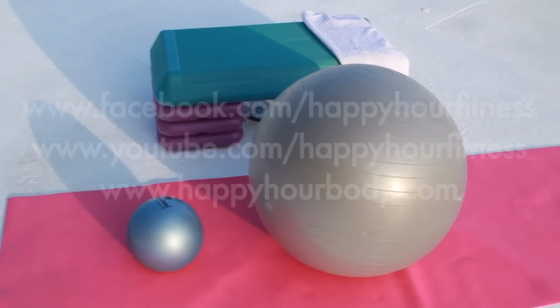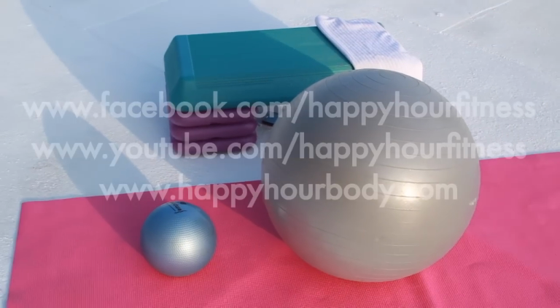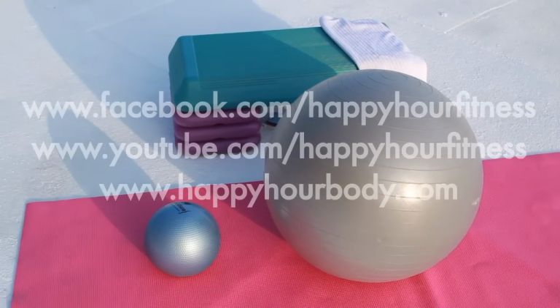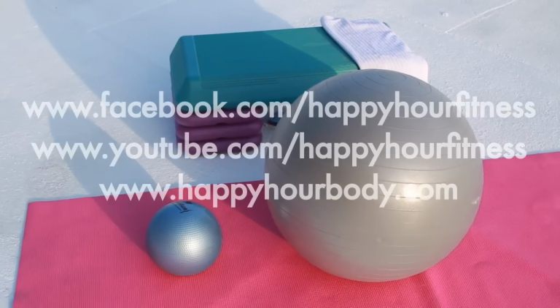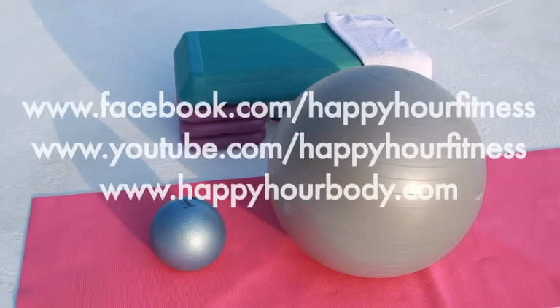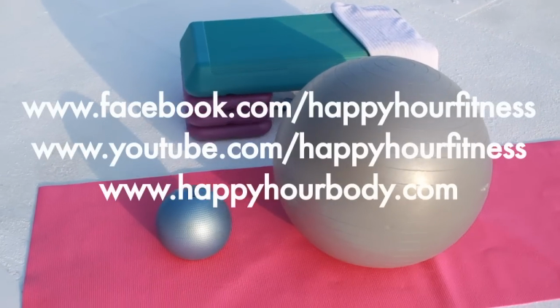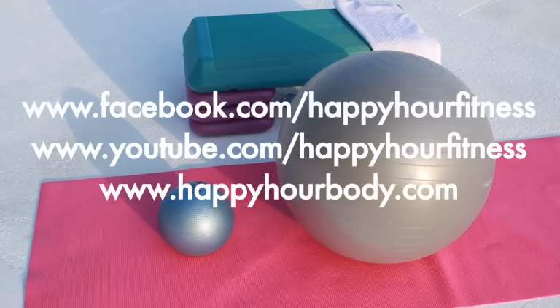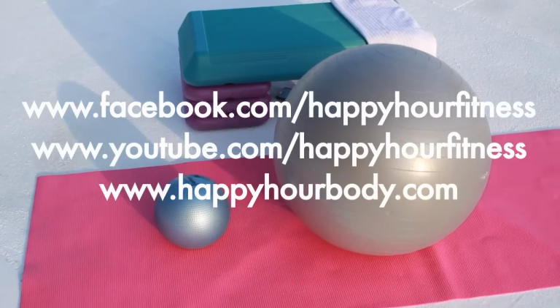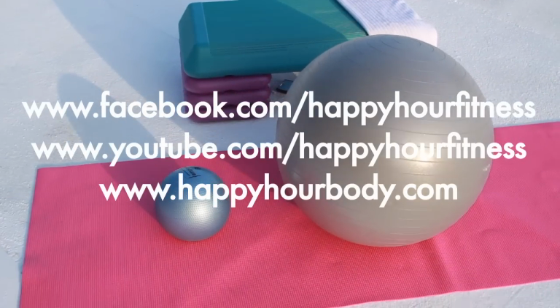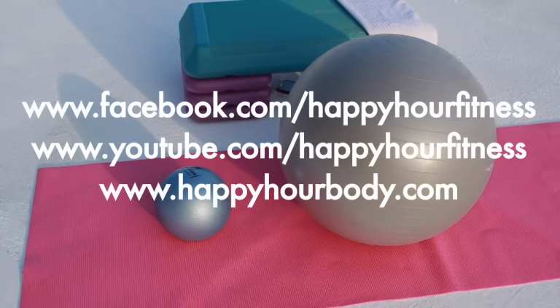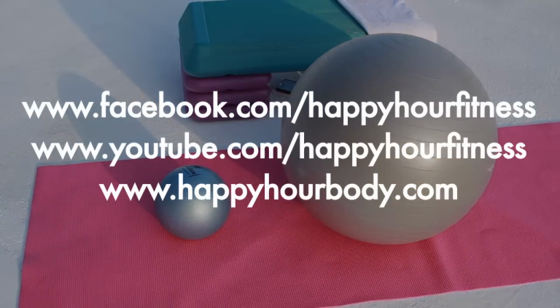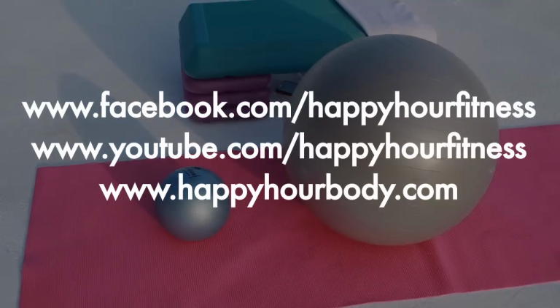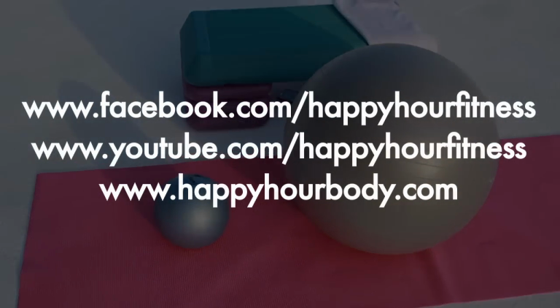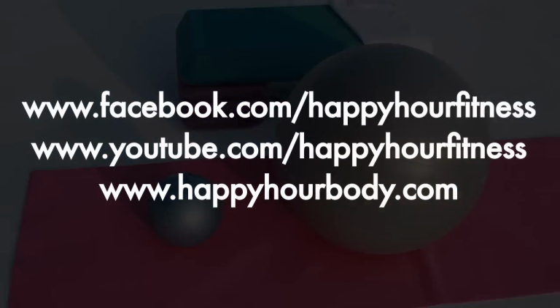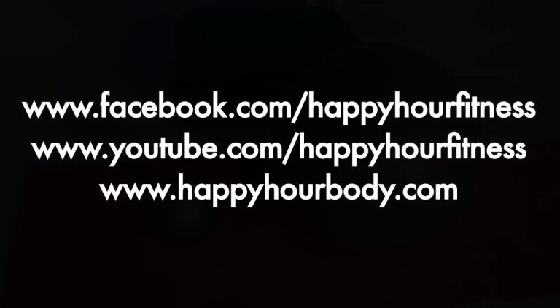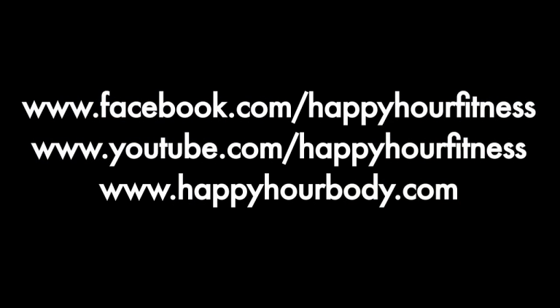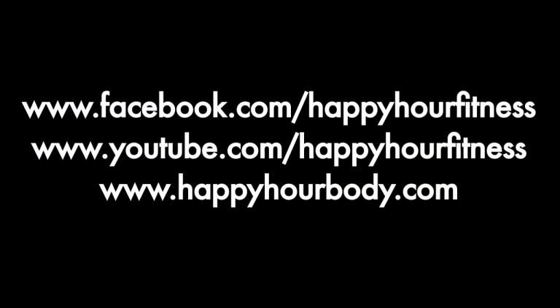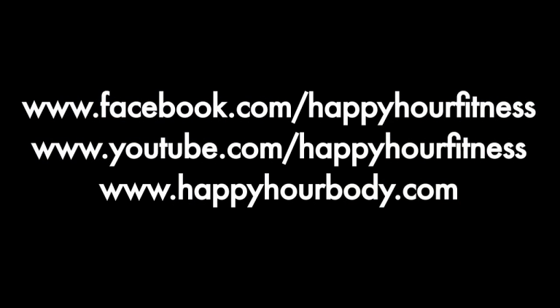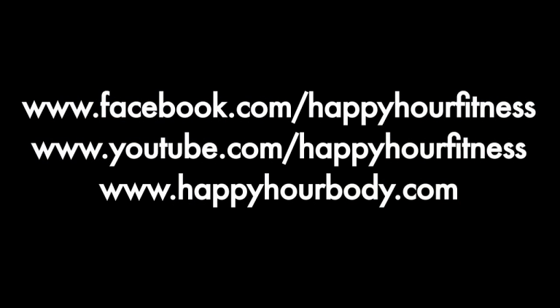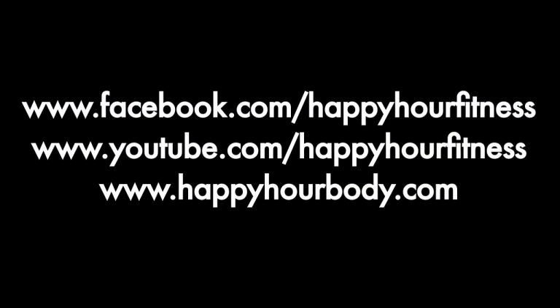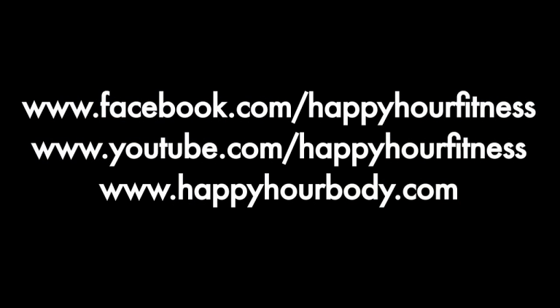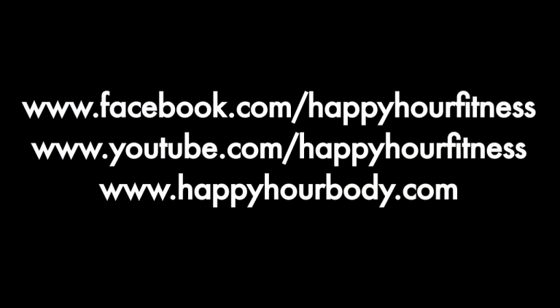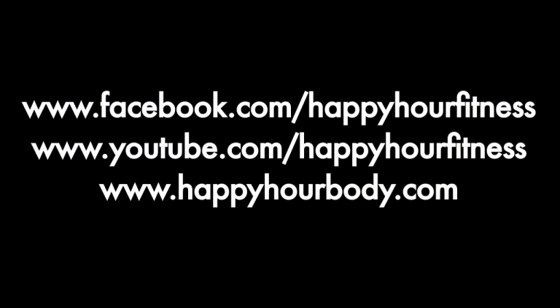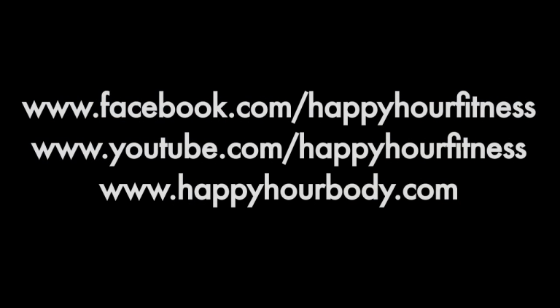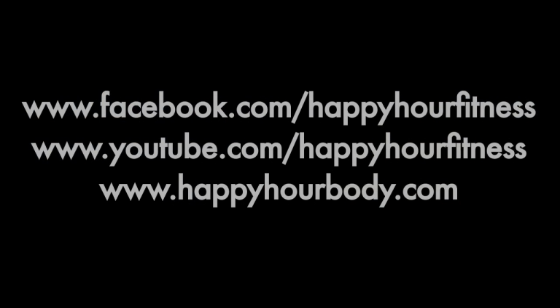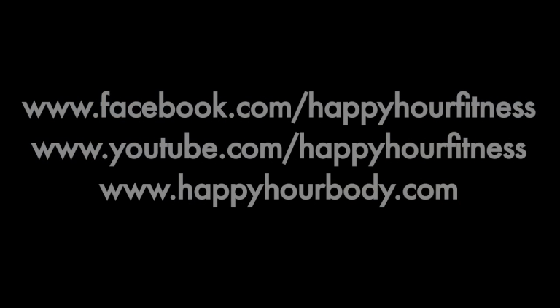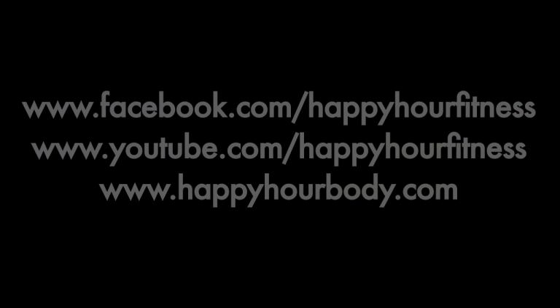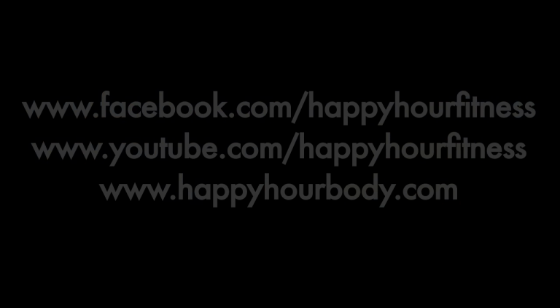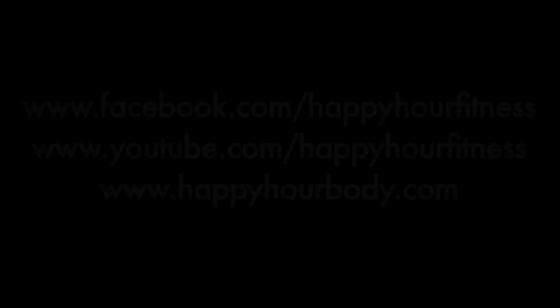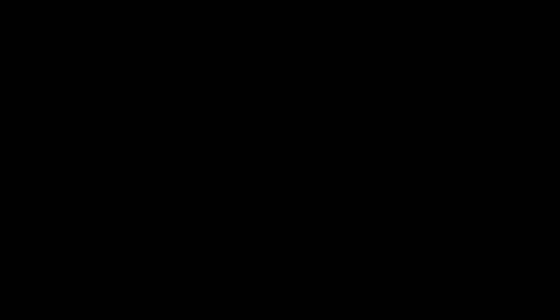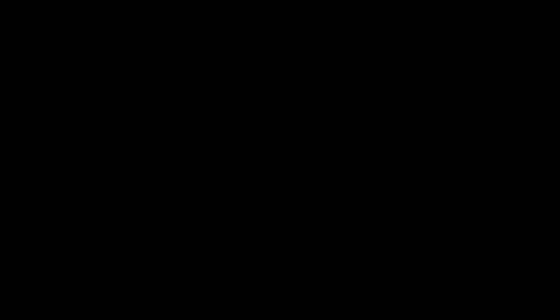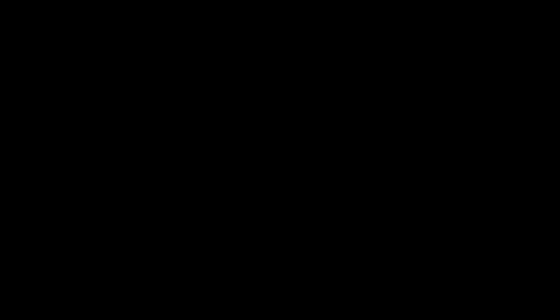Ask me questions and give me feedback on this video at HappyHourBody.com.